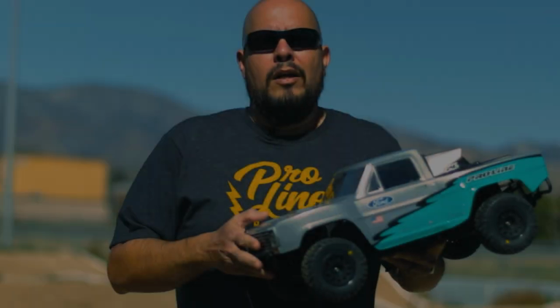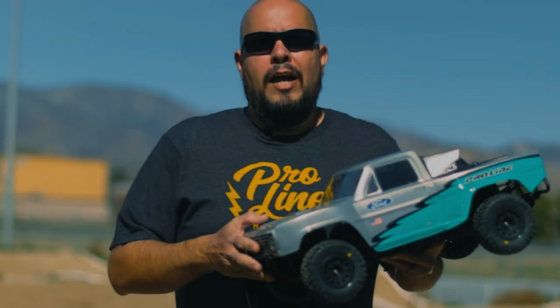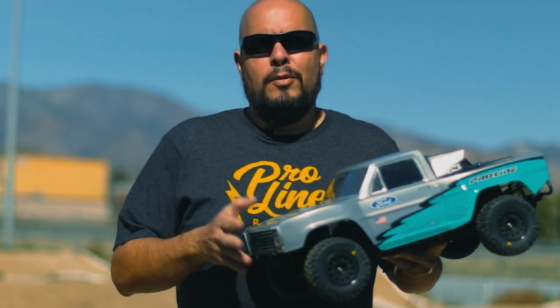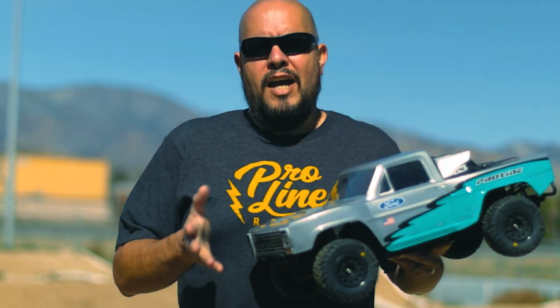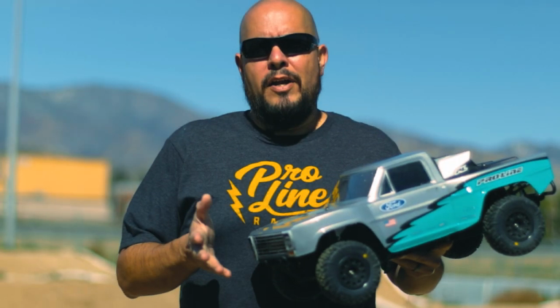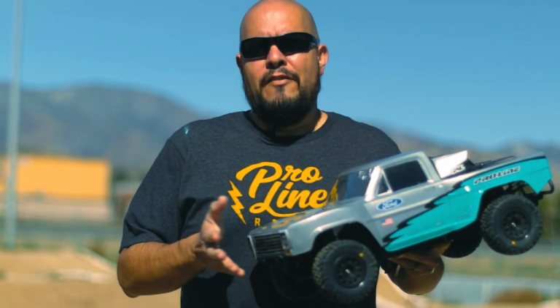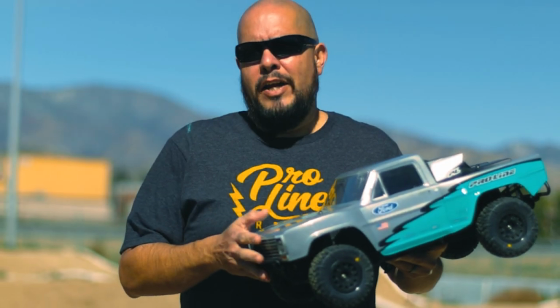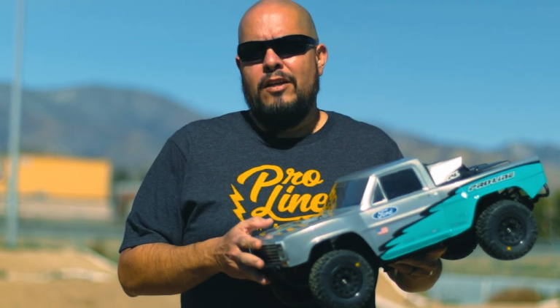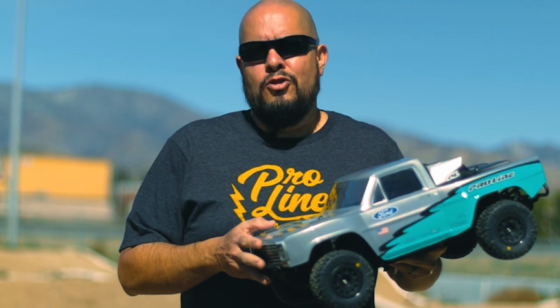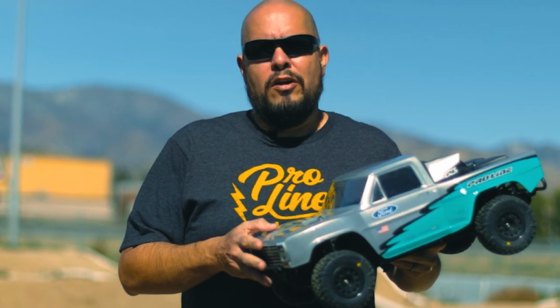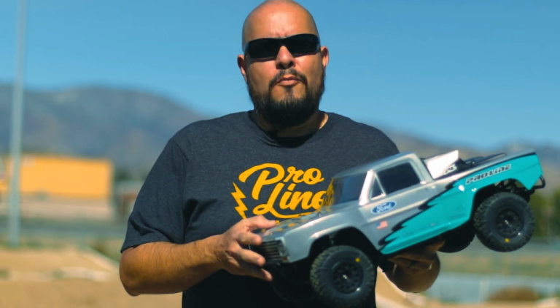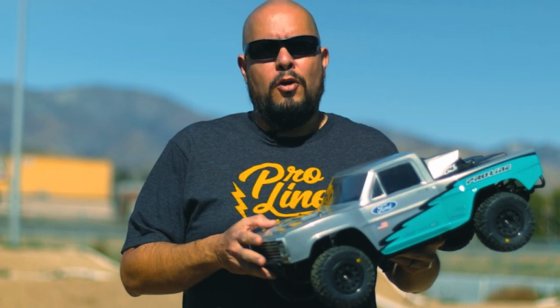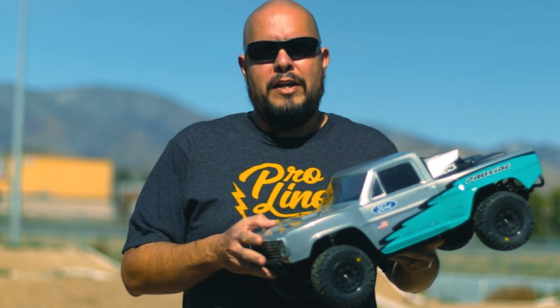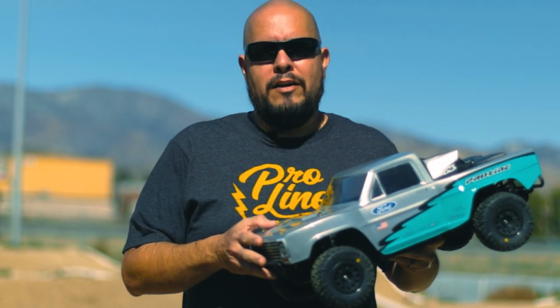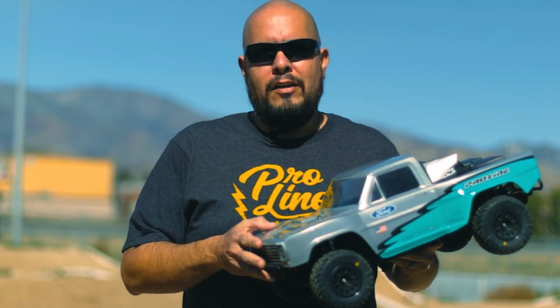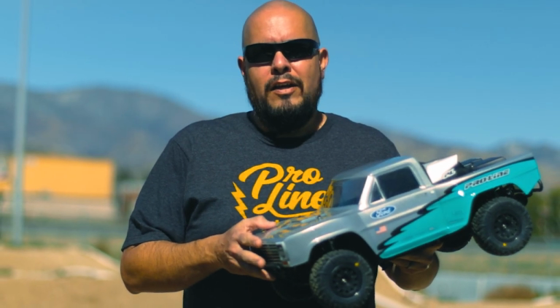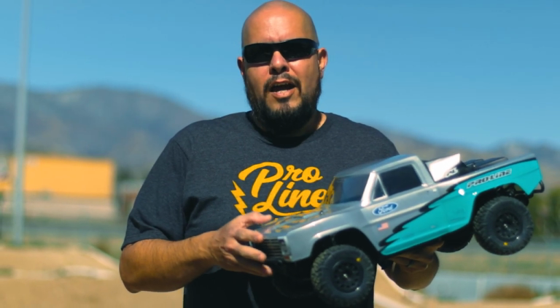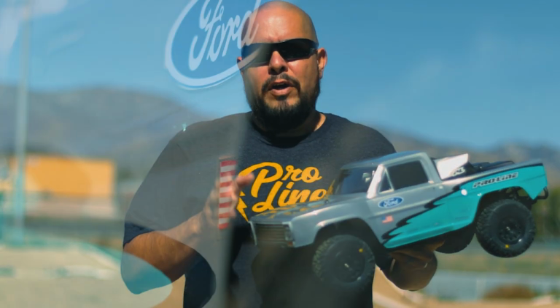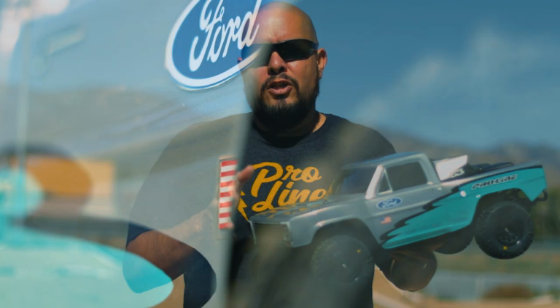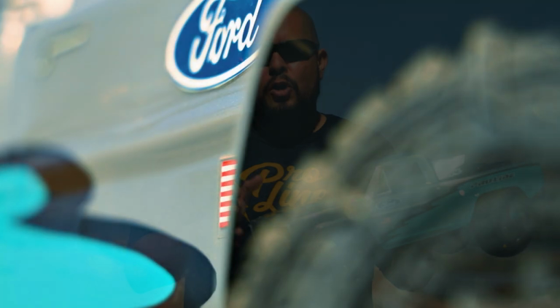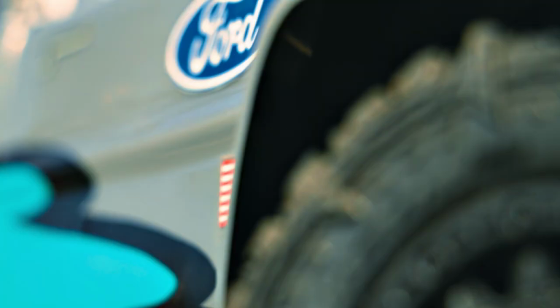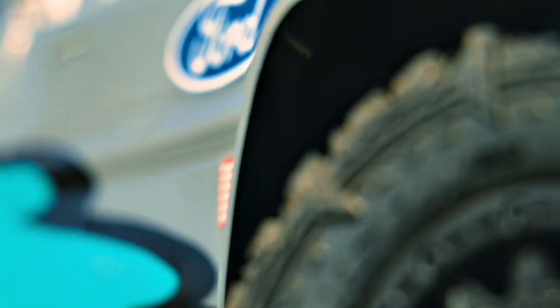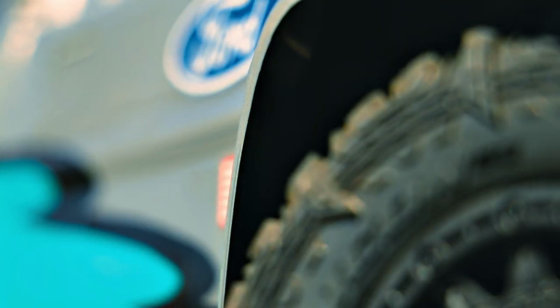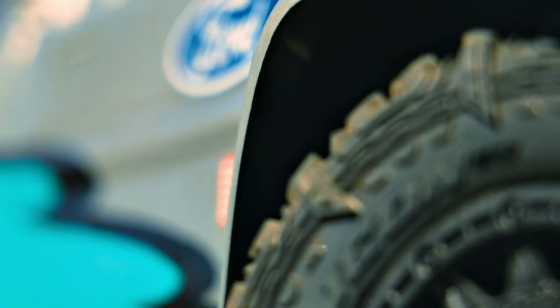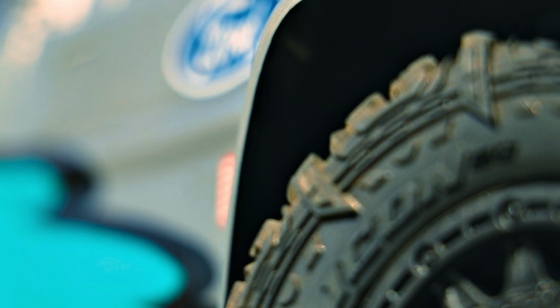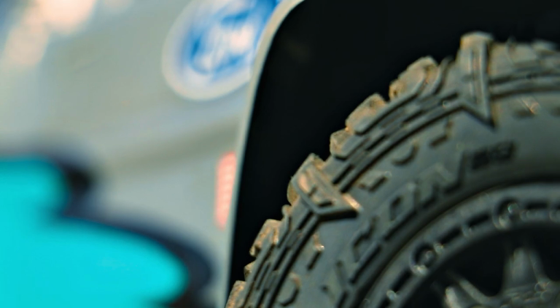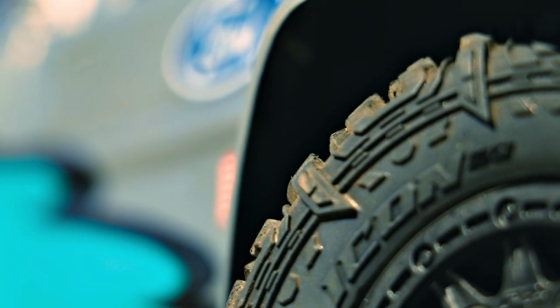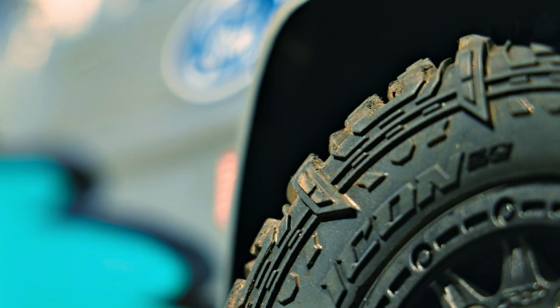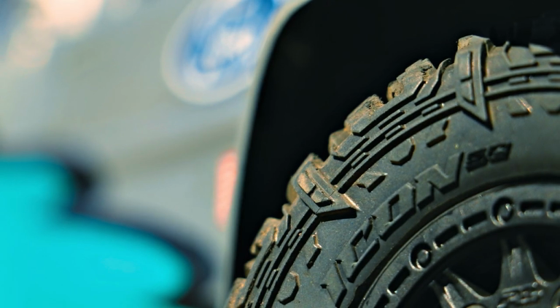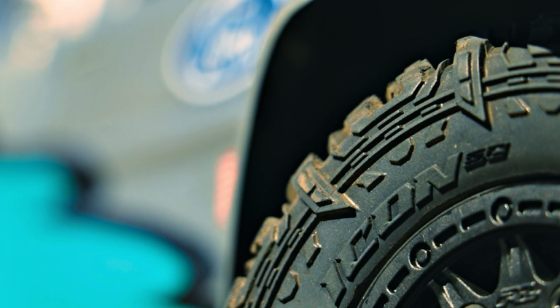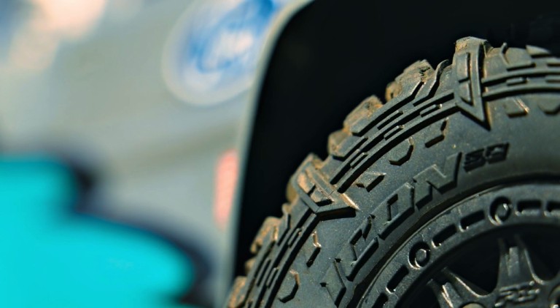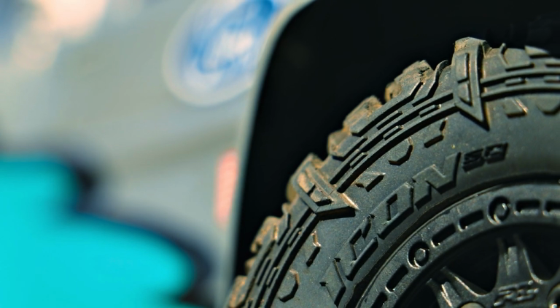Hey, what's happening everybody? Gerardo from Proline here, and we're going to show you a unique new tire for your short course truck.